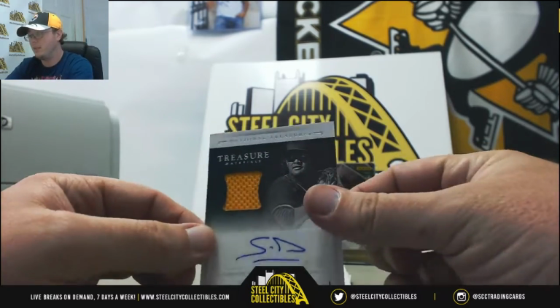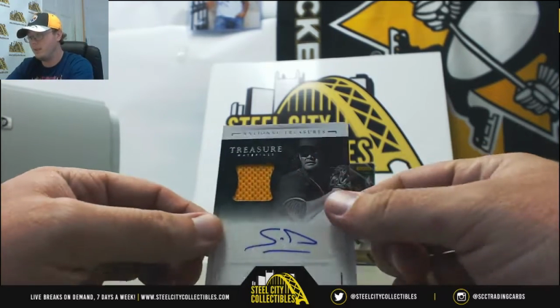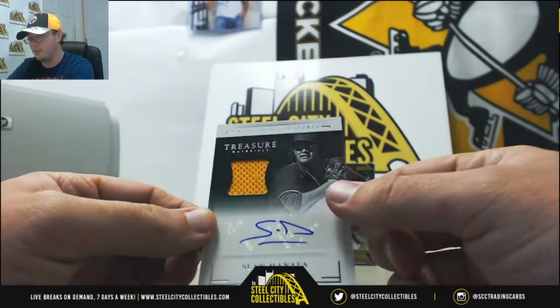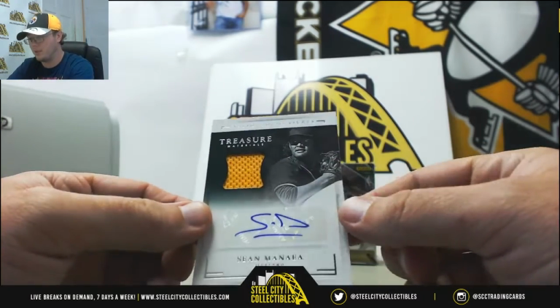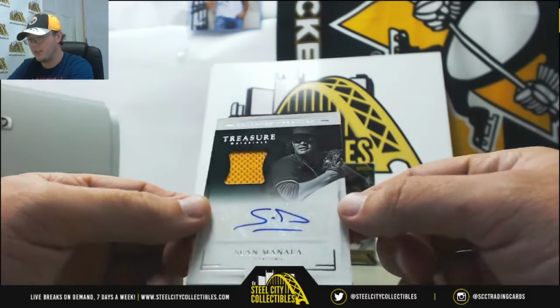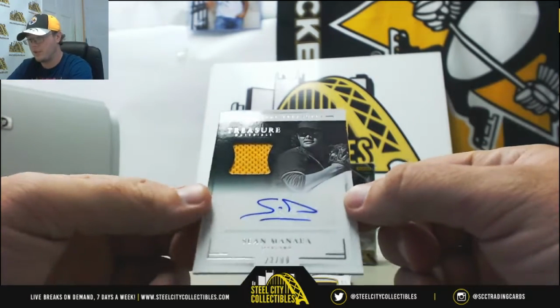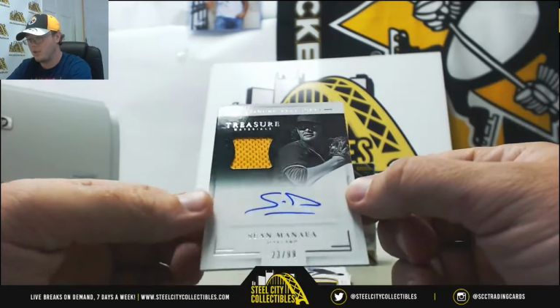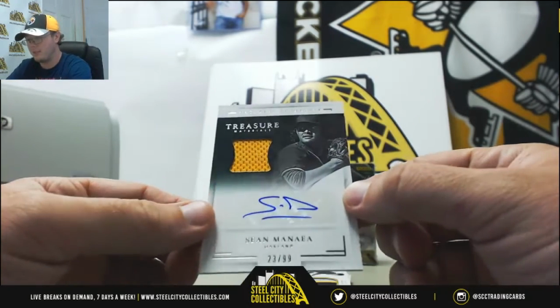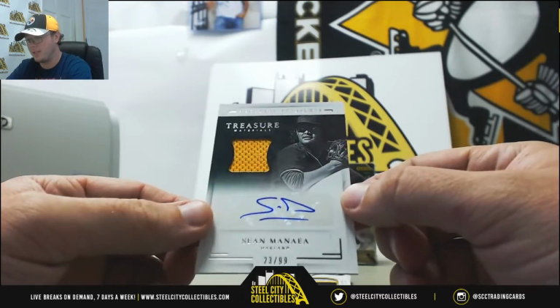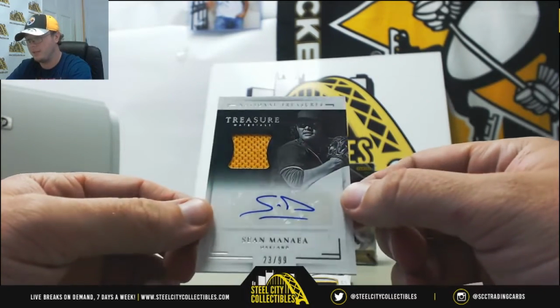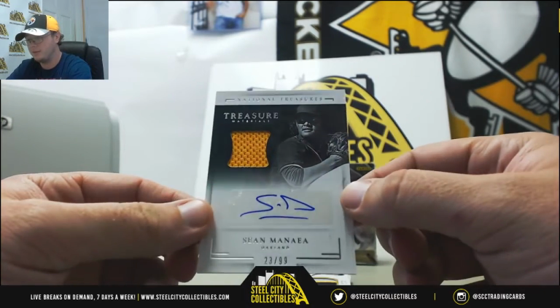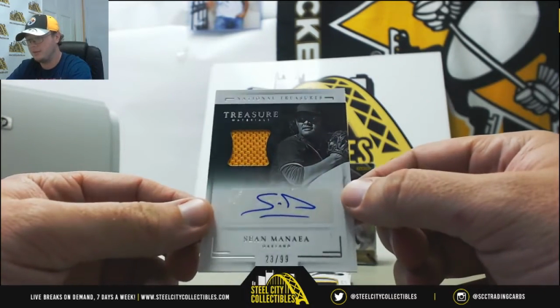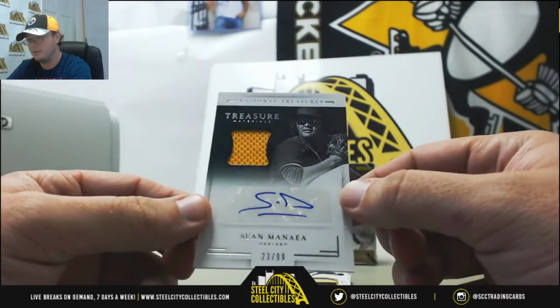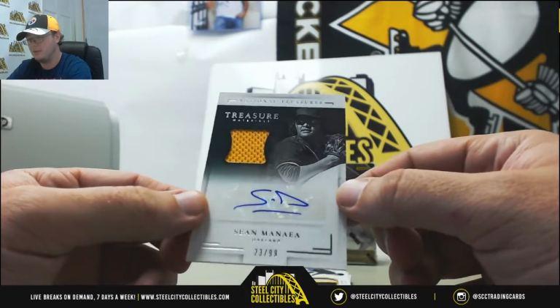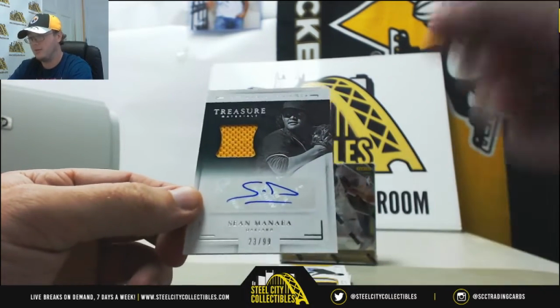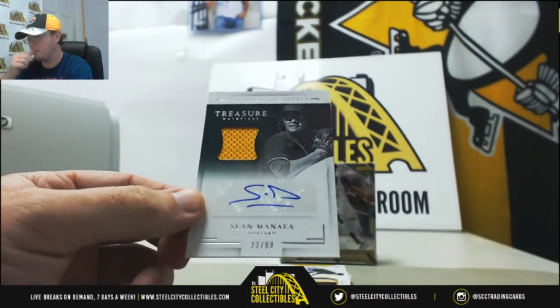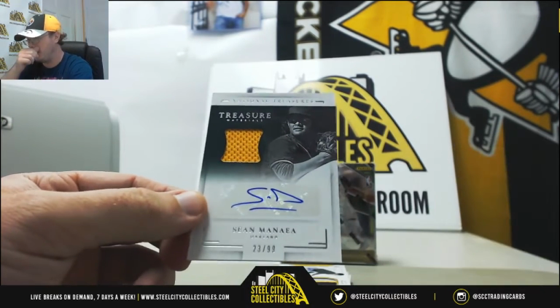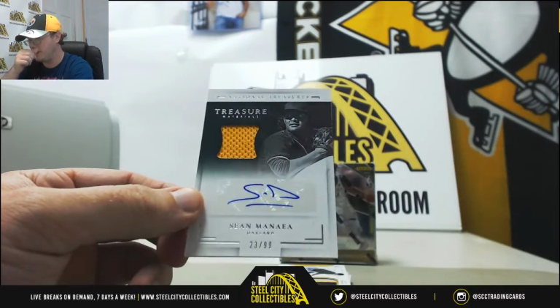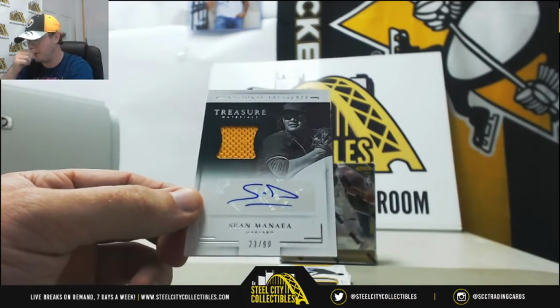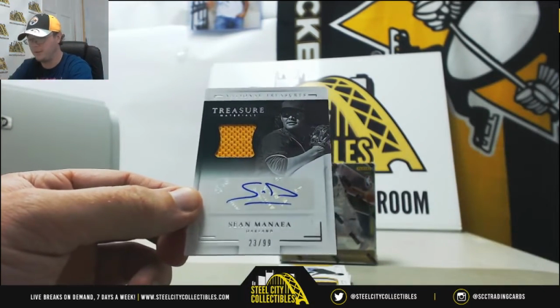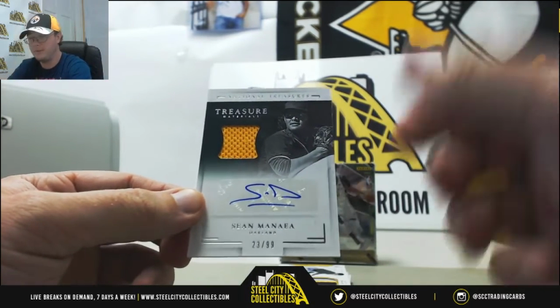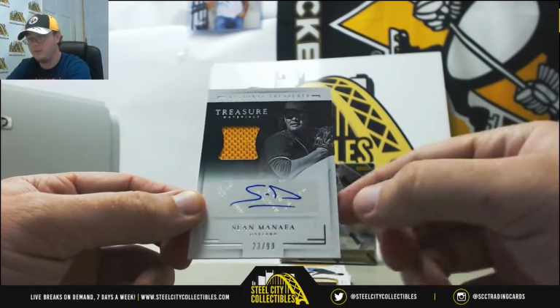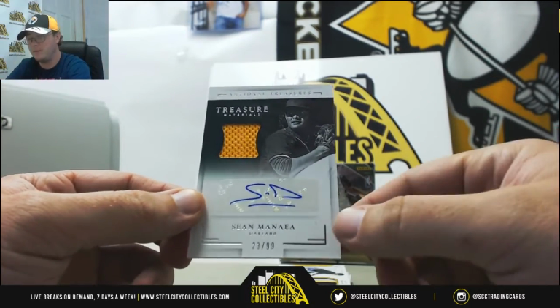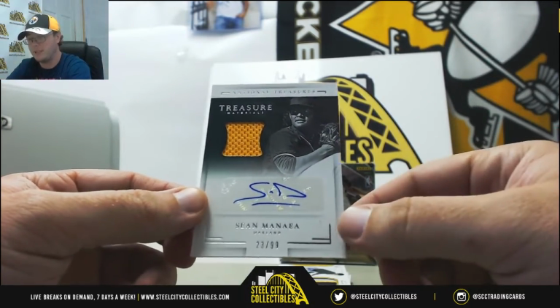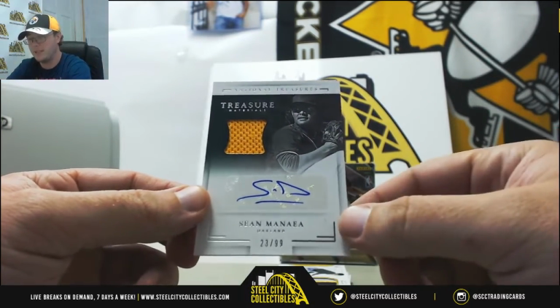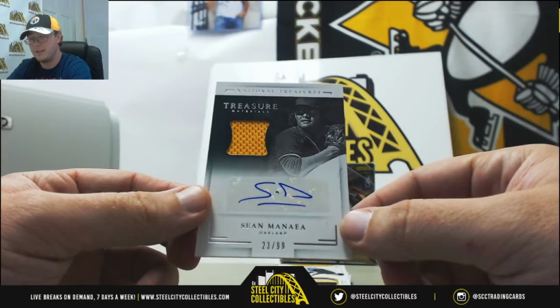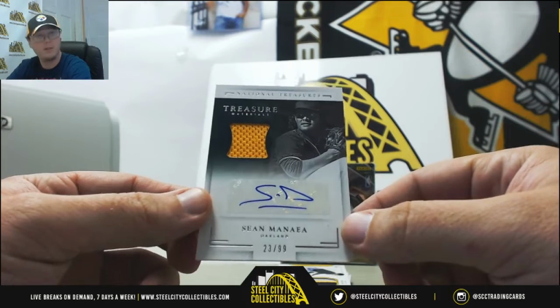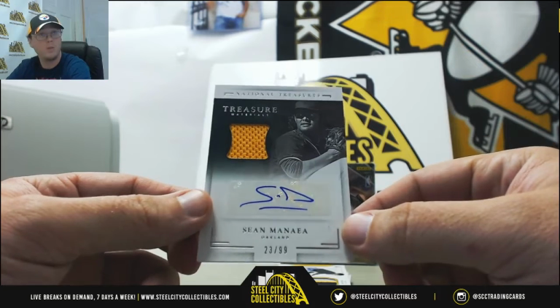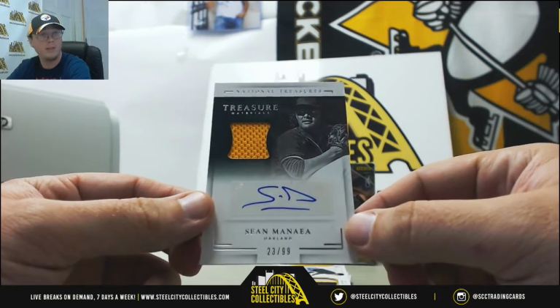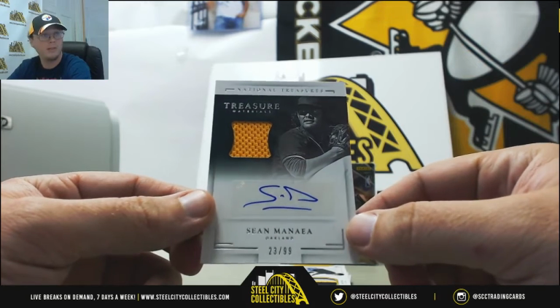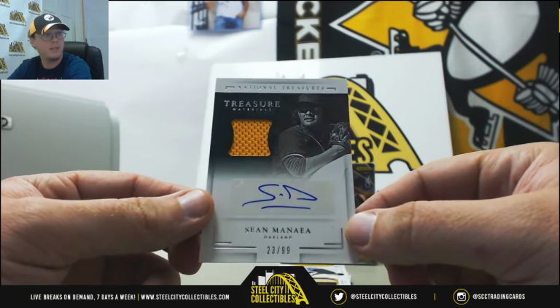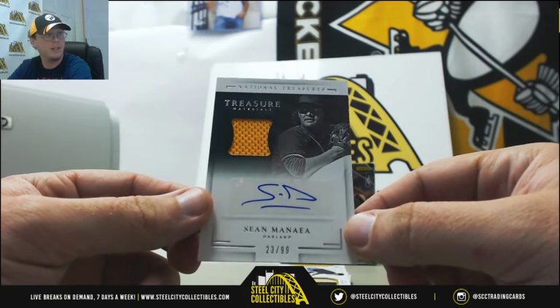Here we're going to get a Sean Manea Patch Auto from the A's, 23 of 99.